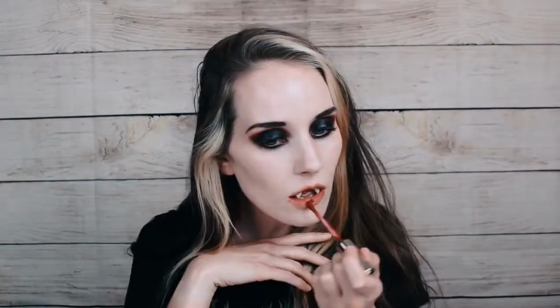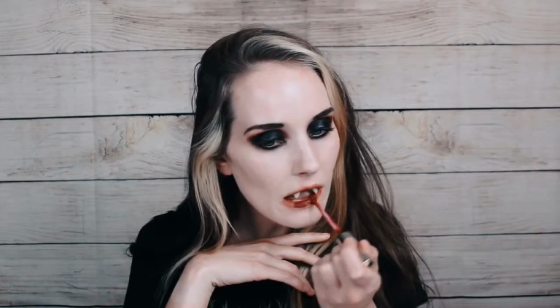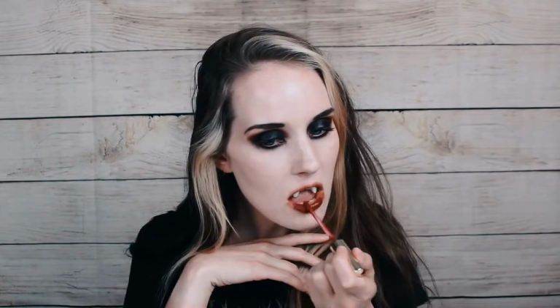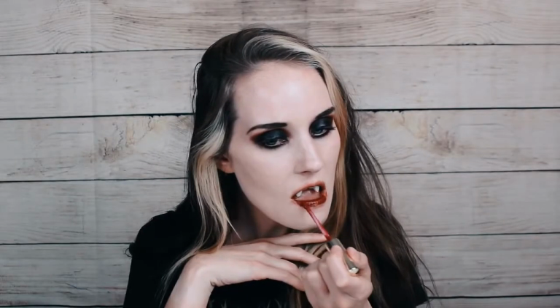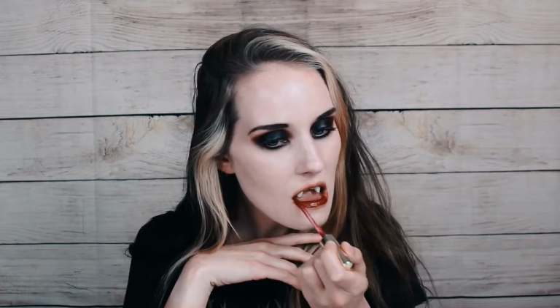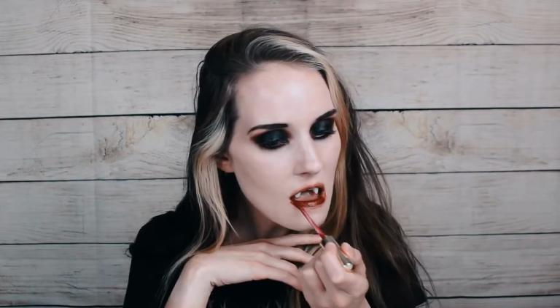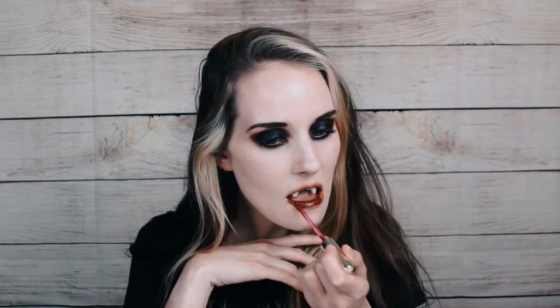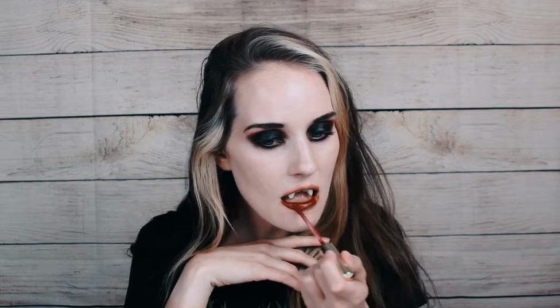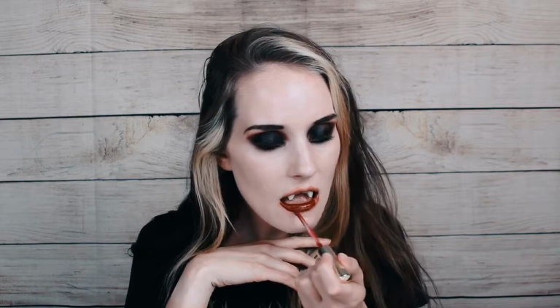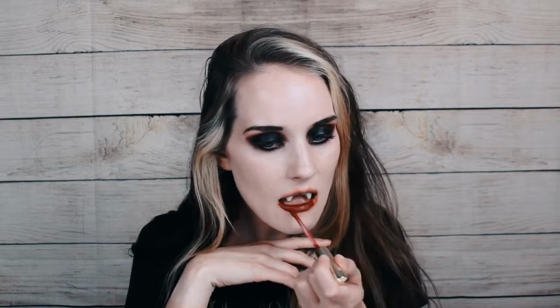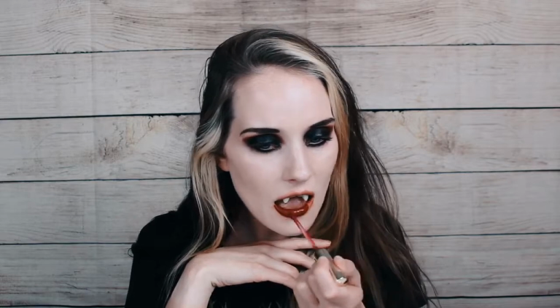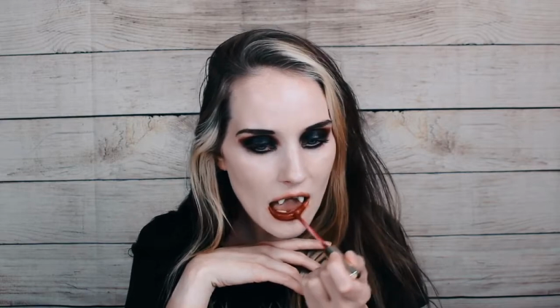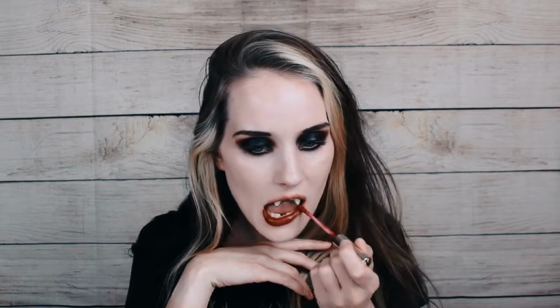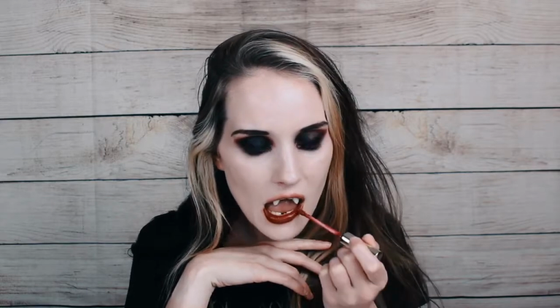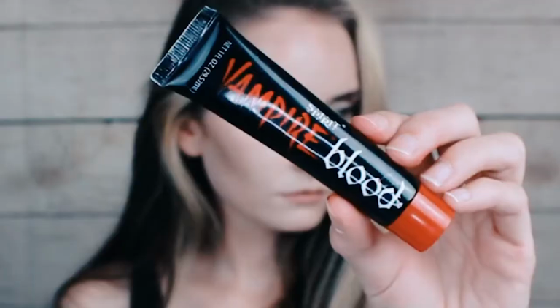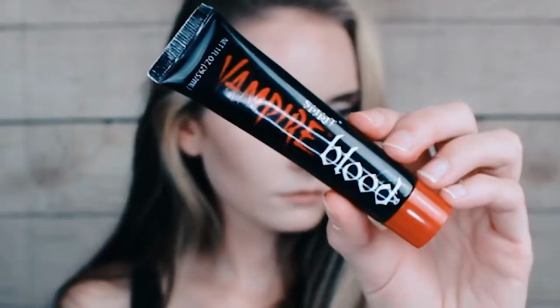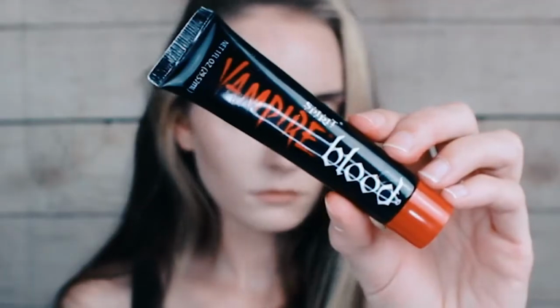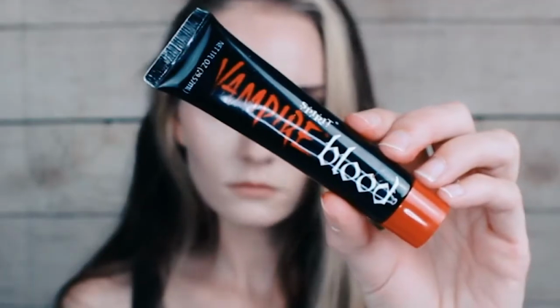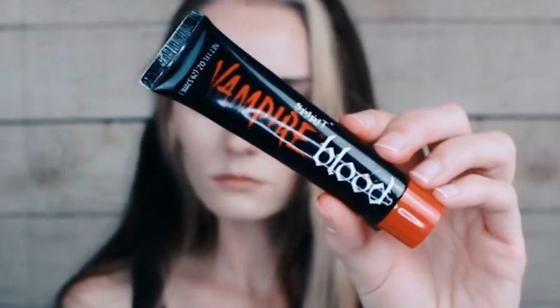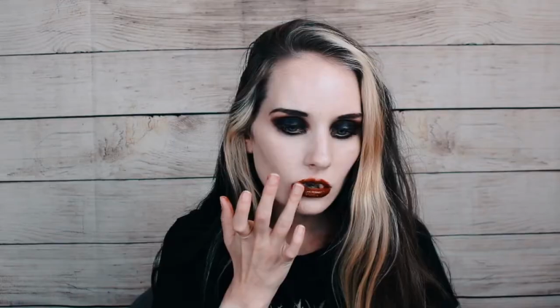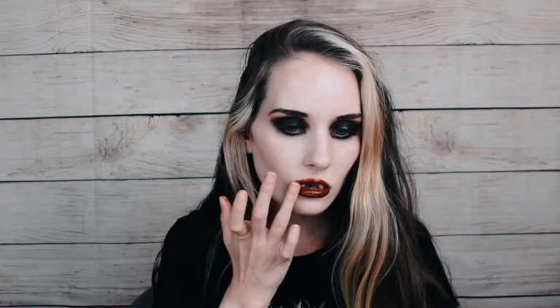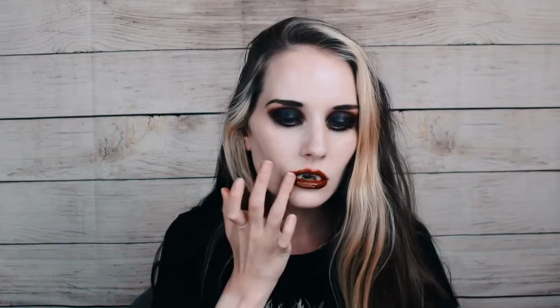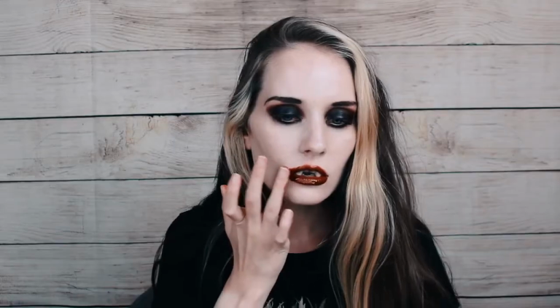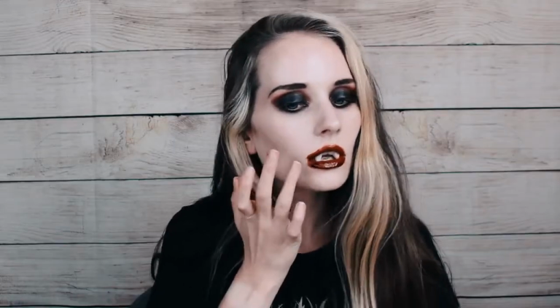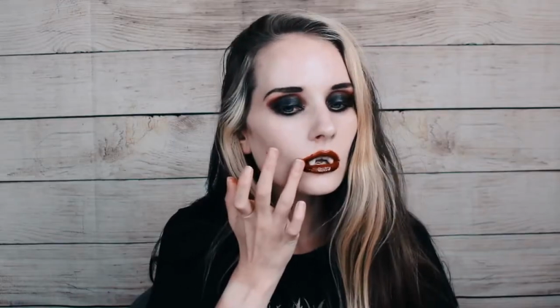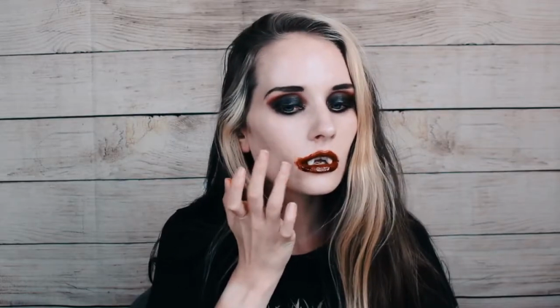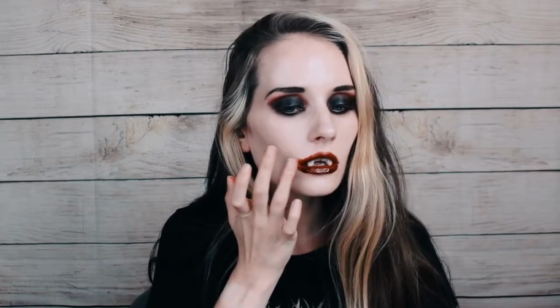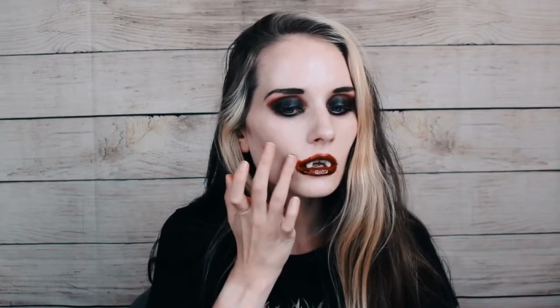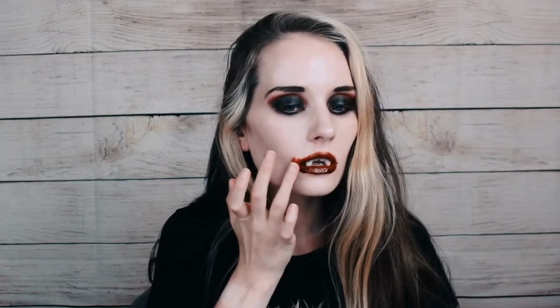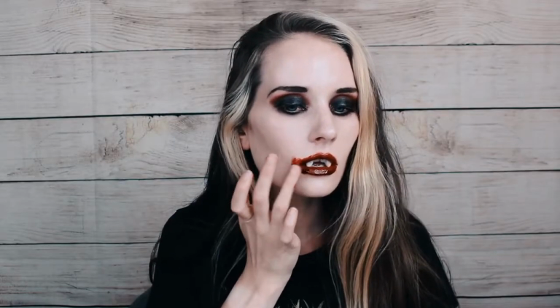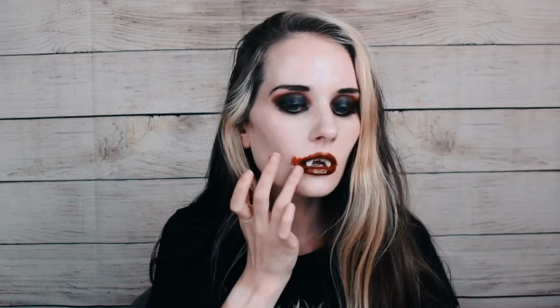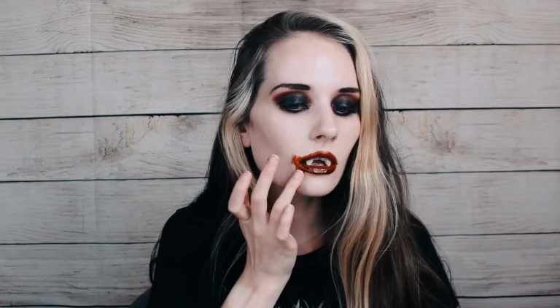I wanted to have red lips so I applied lip gloss and then applied Spirit Halloween vampire blood, which is highly appropriate for this look.